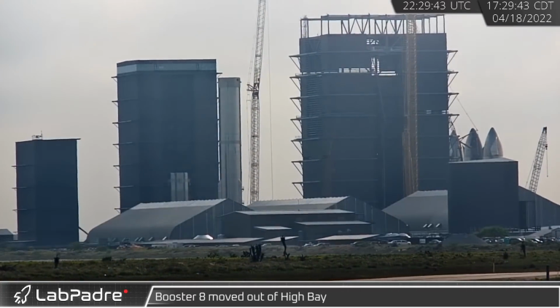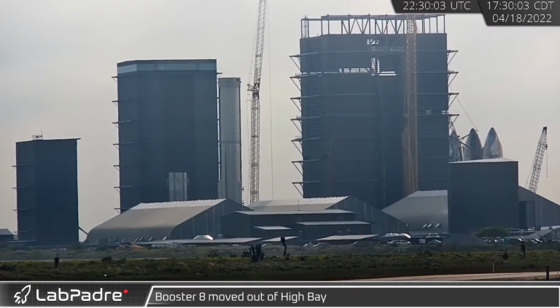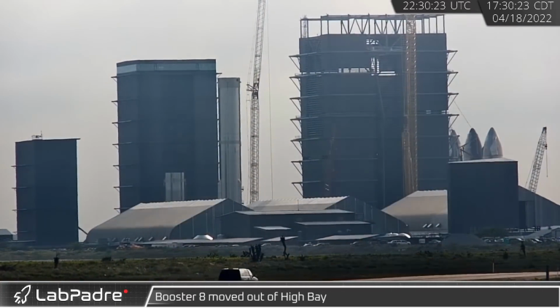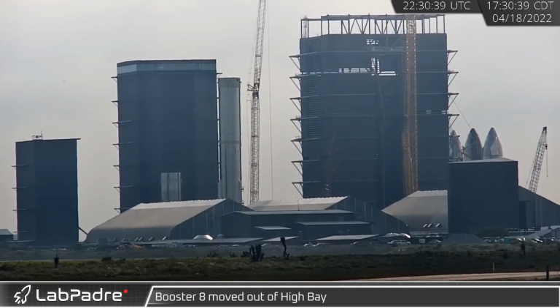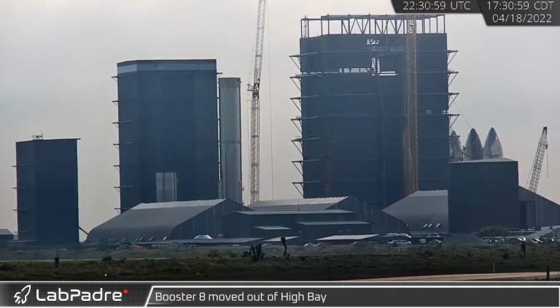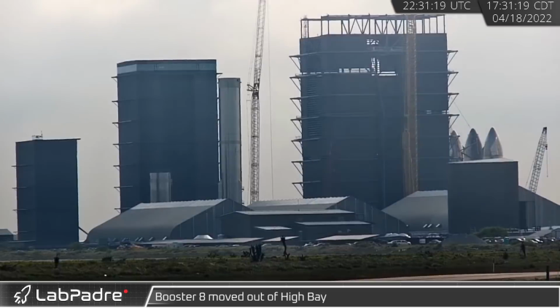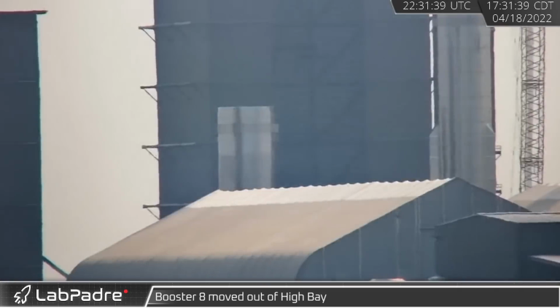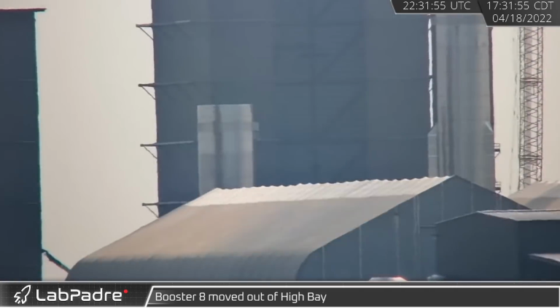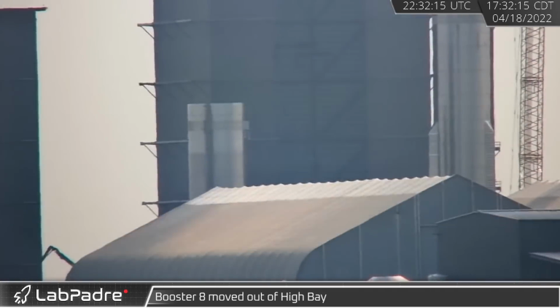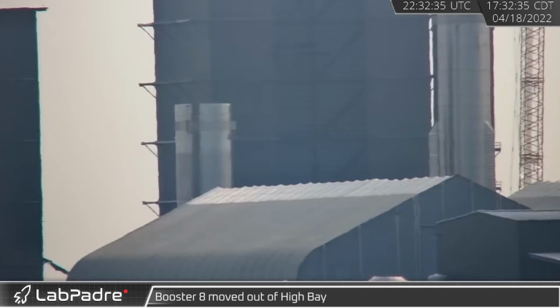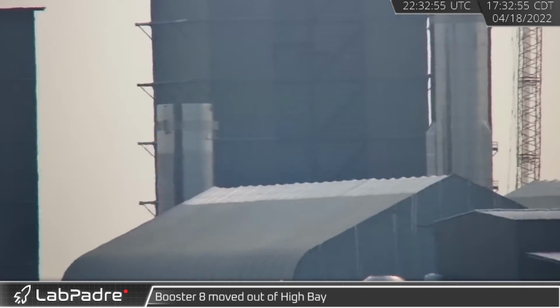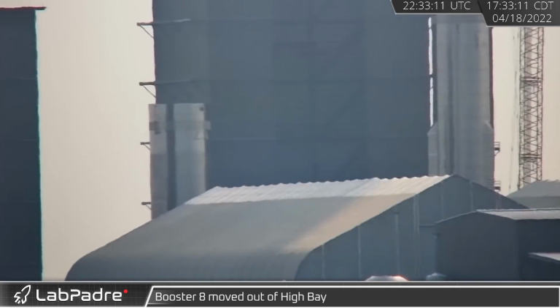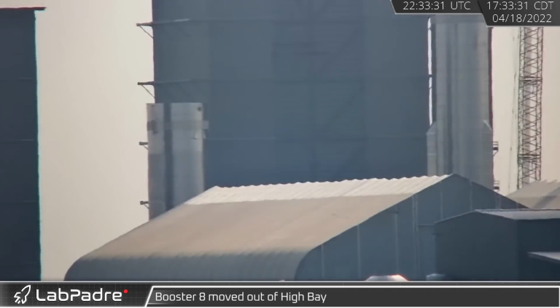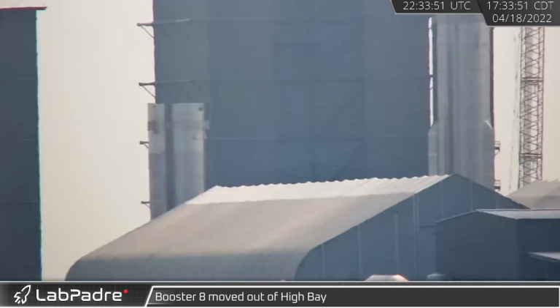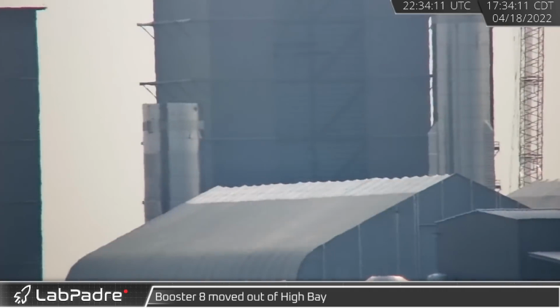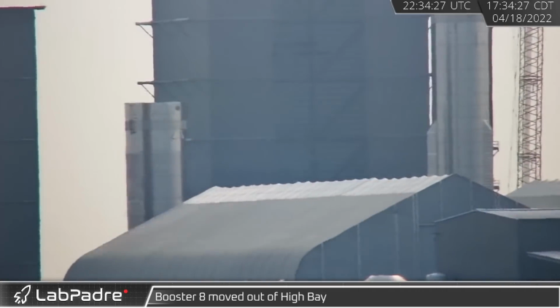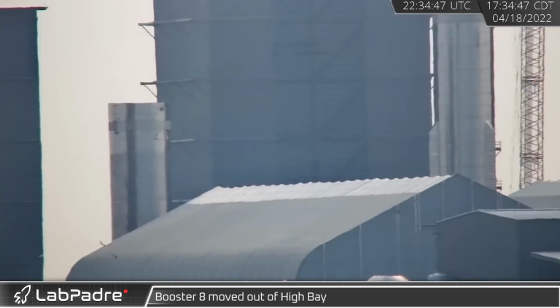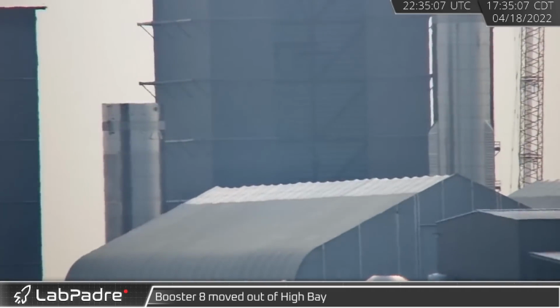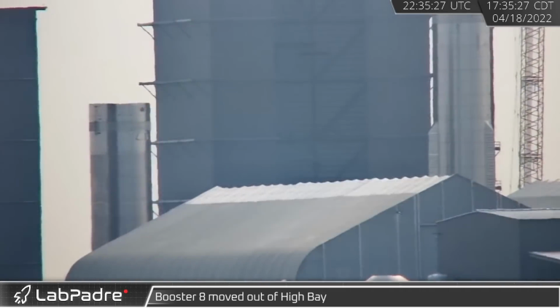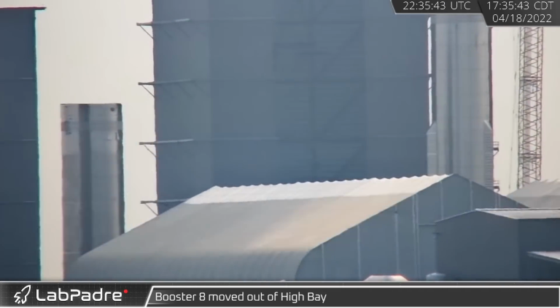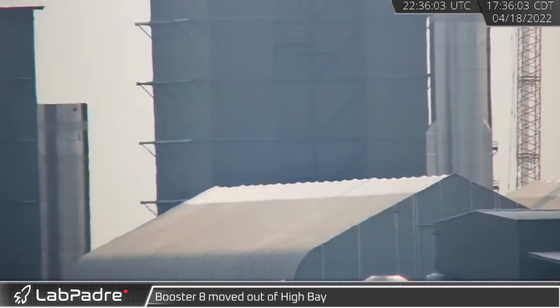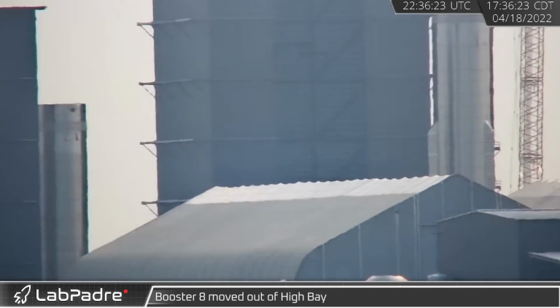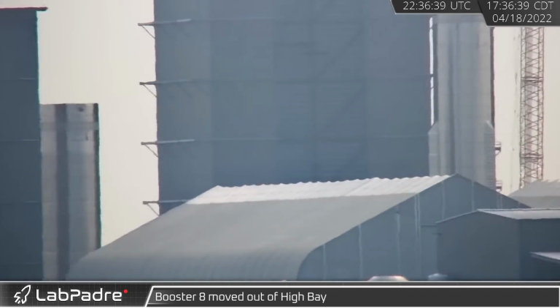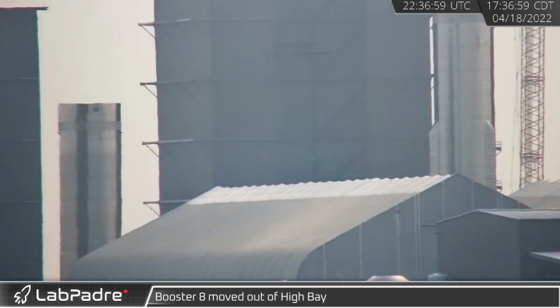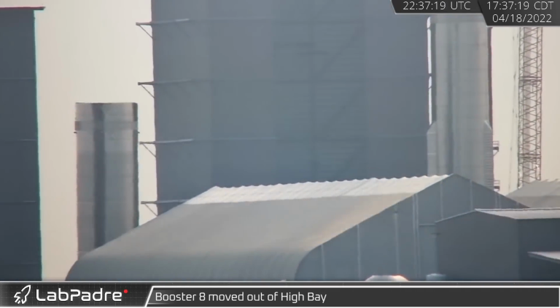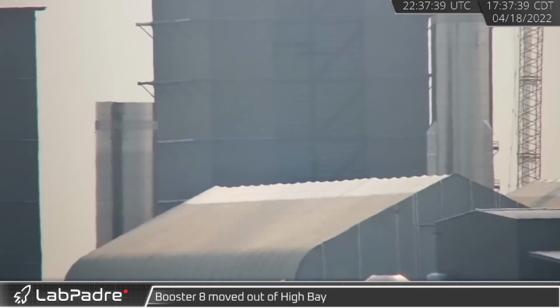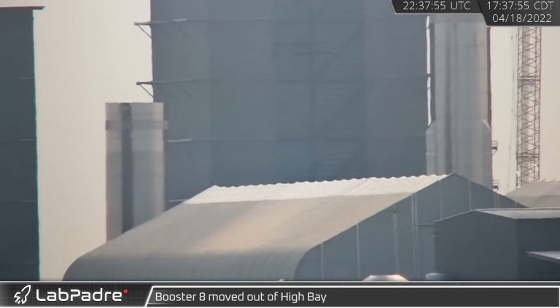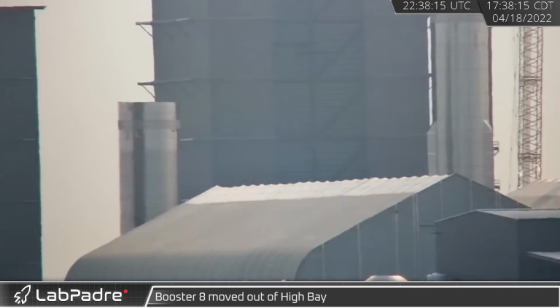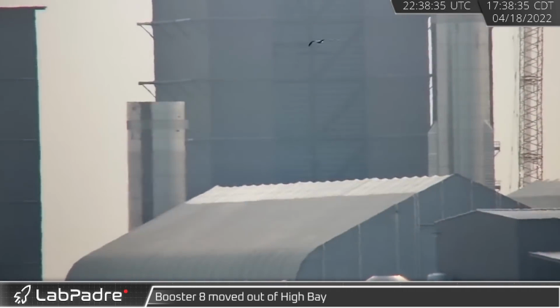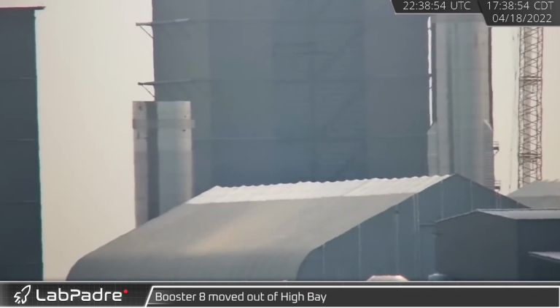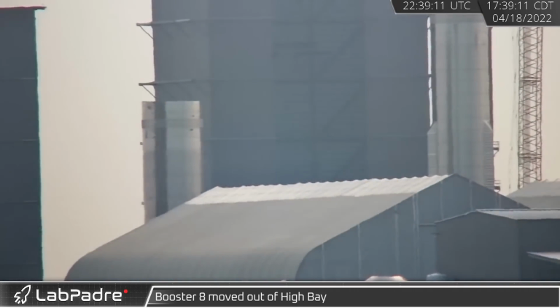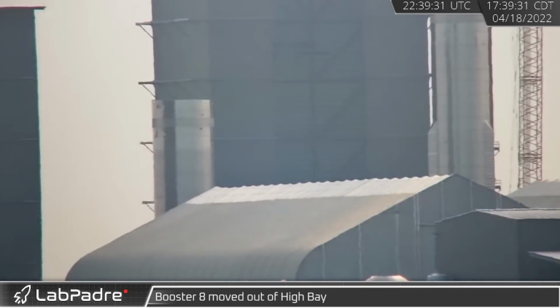As Booster 7 arrived at the high bay, B-8's still incomplete lock section was rolled outside to make room.